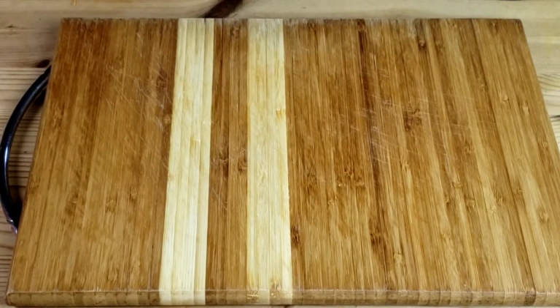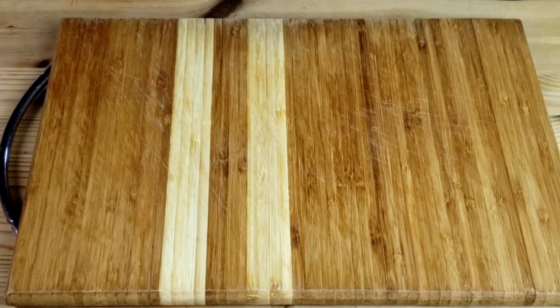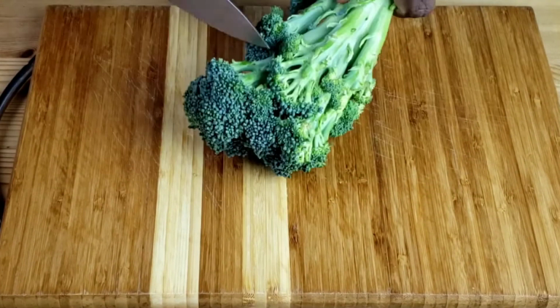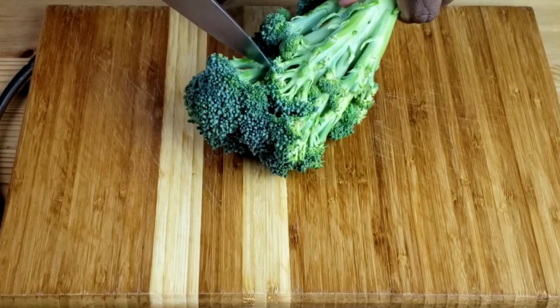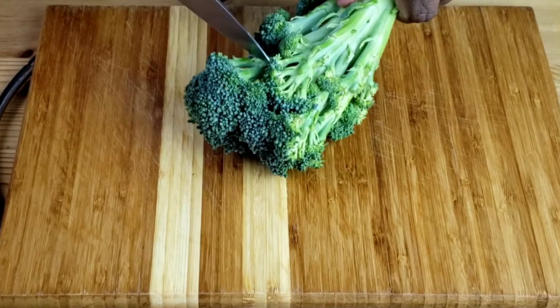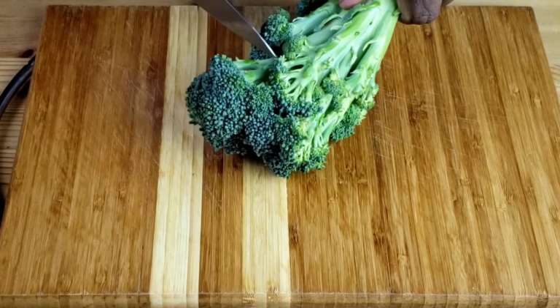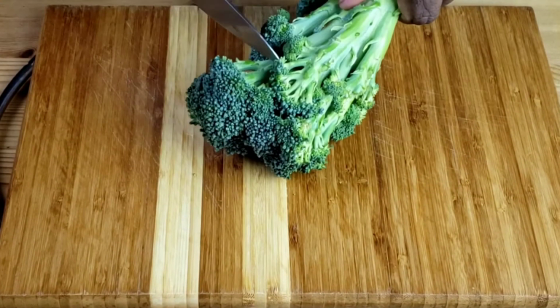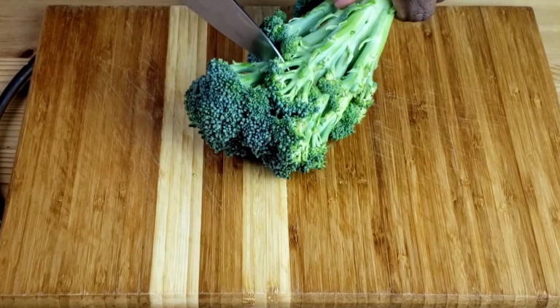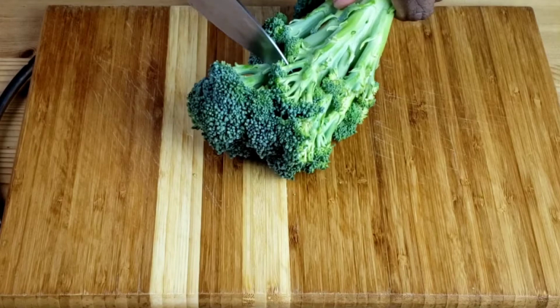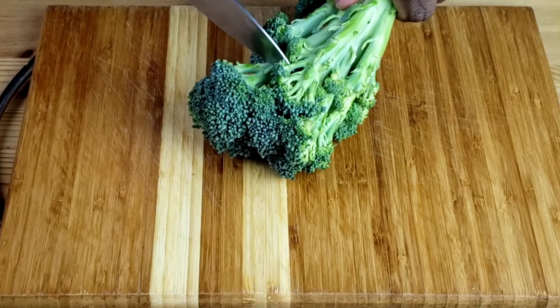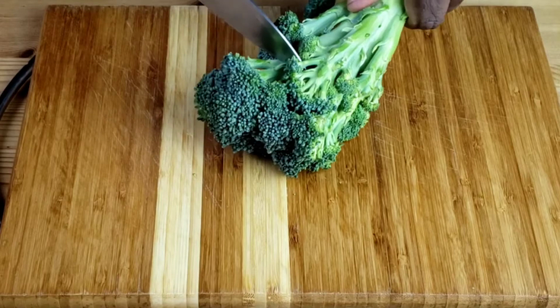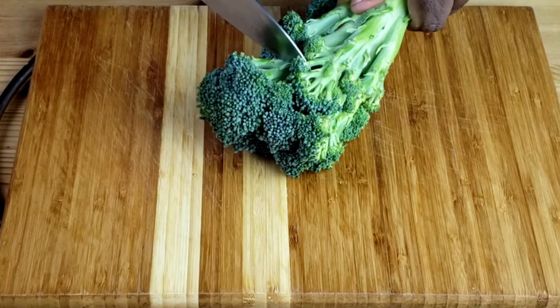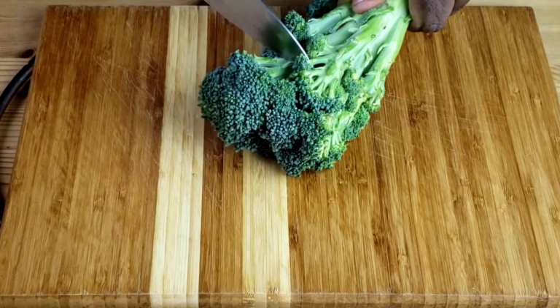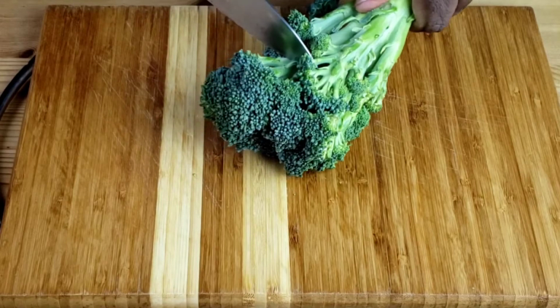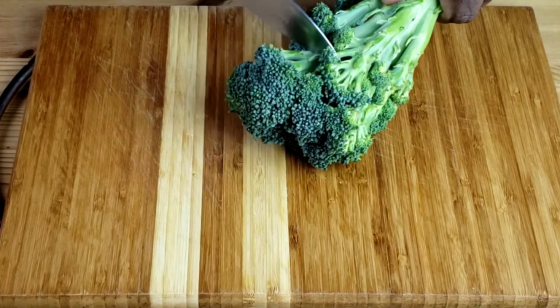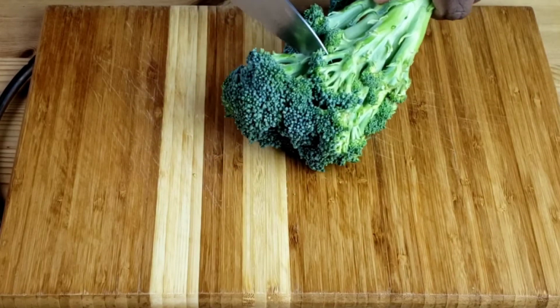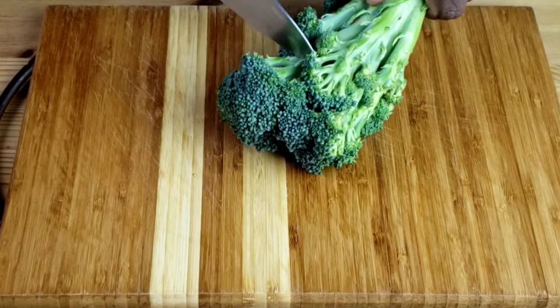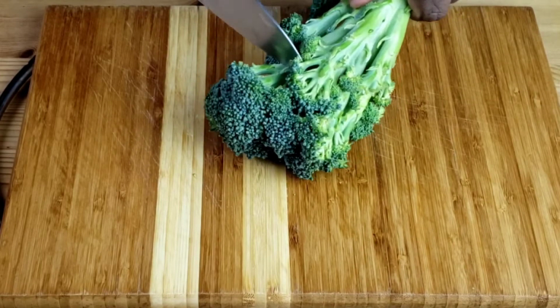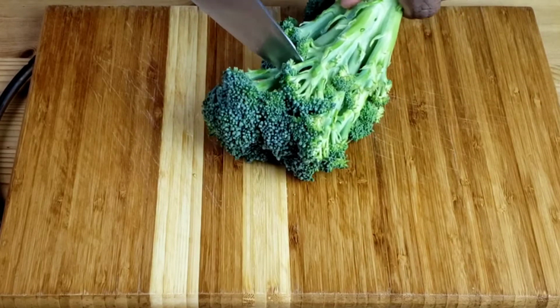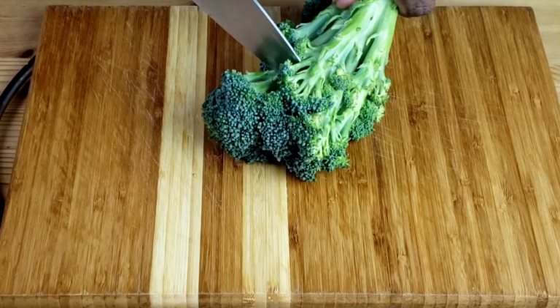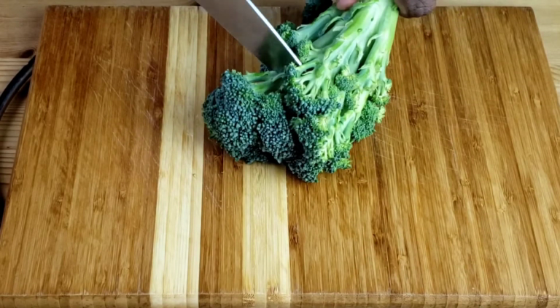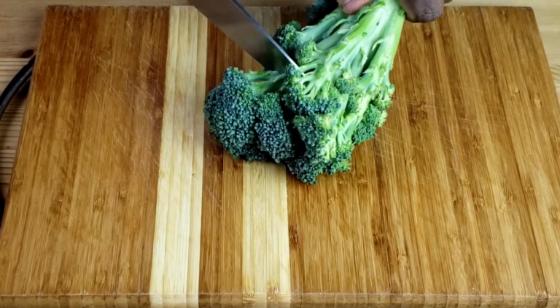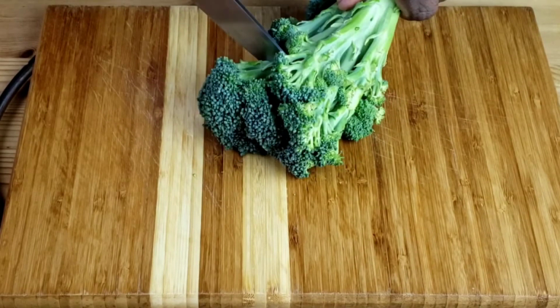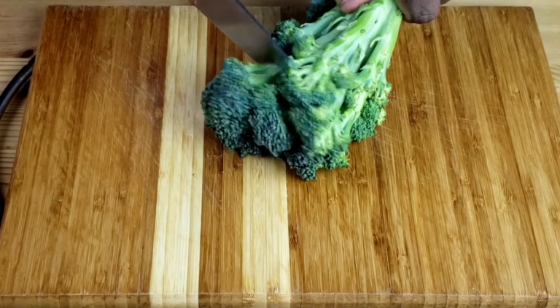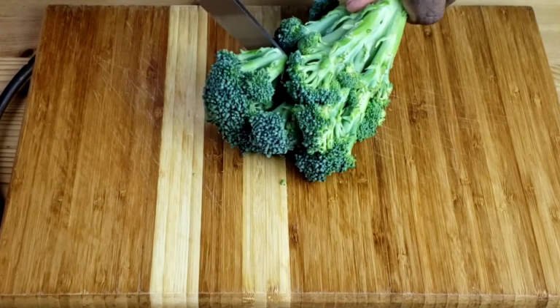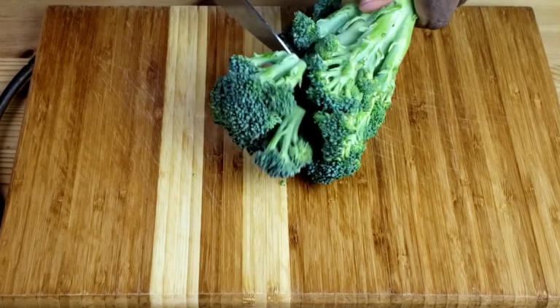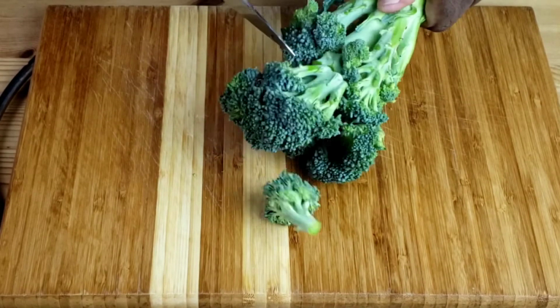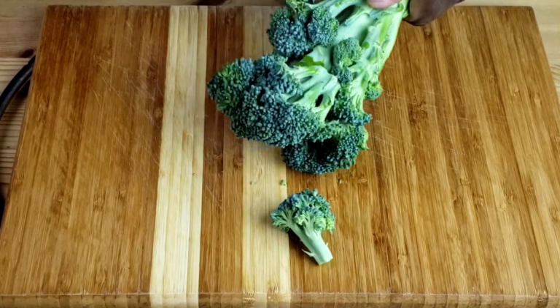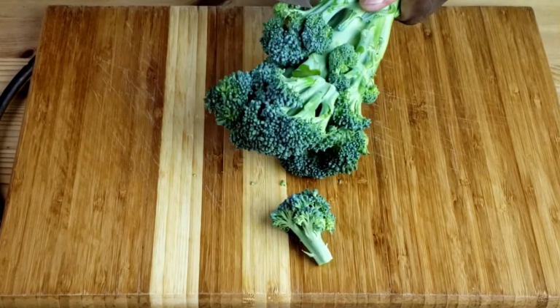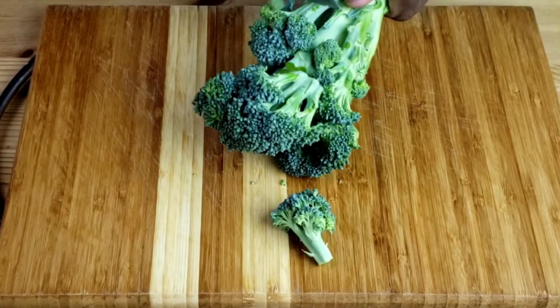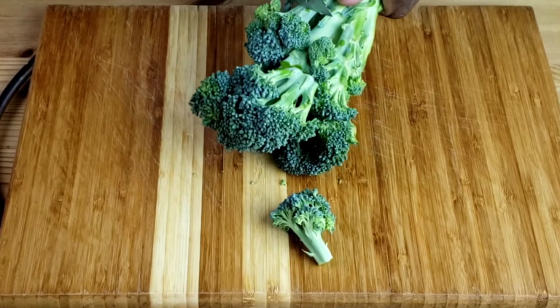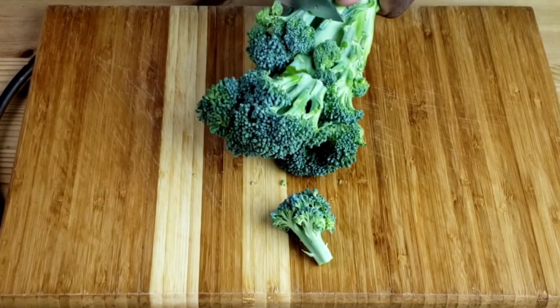Next, cut the broccoli florets into bite-sized pieces, then set aside.